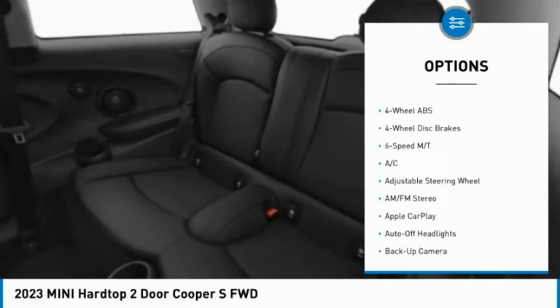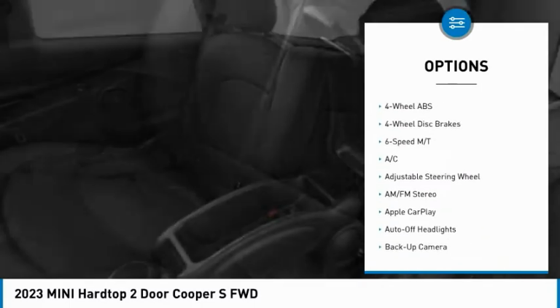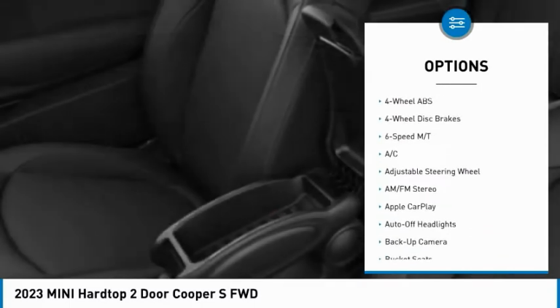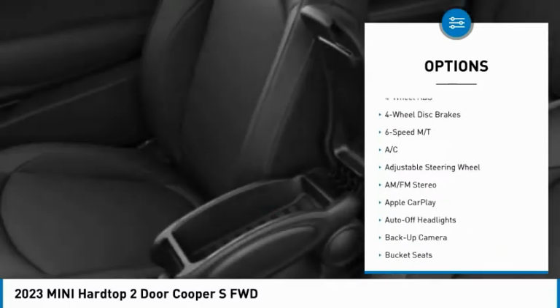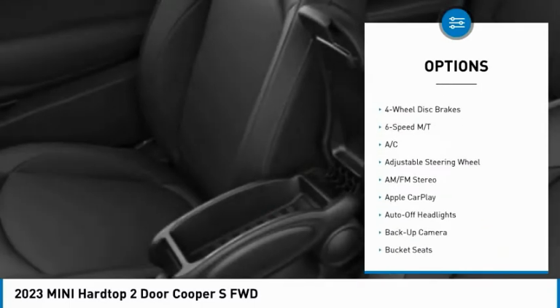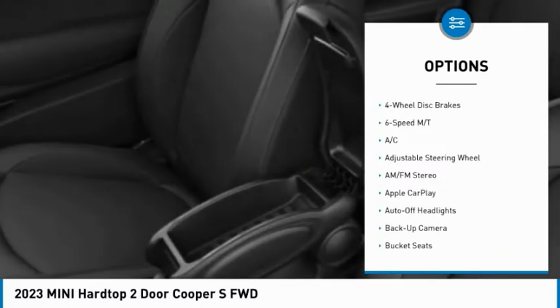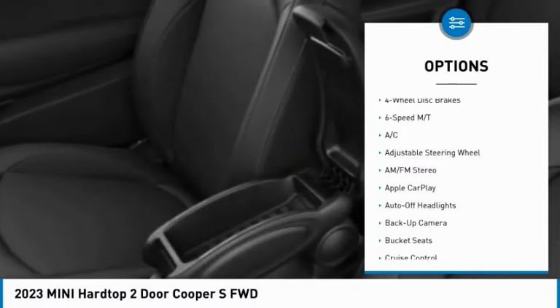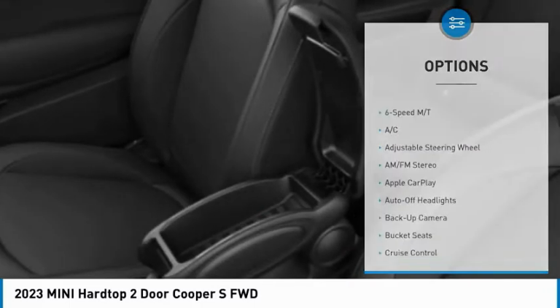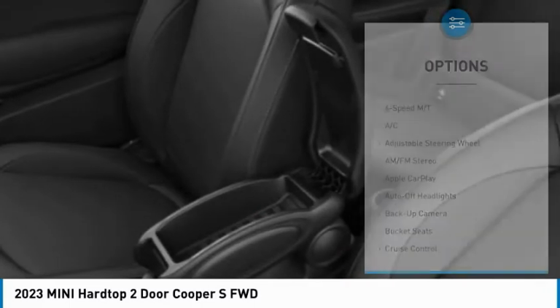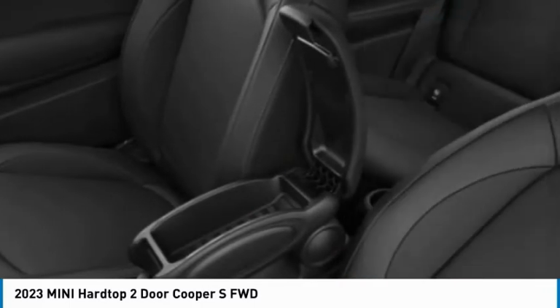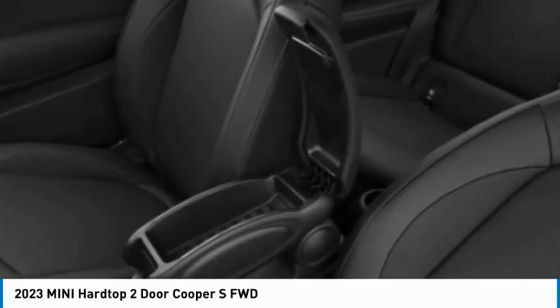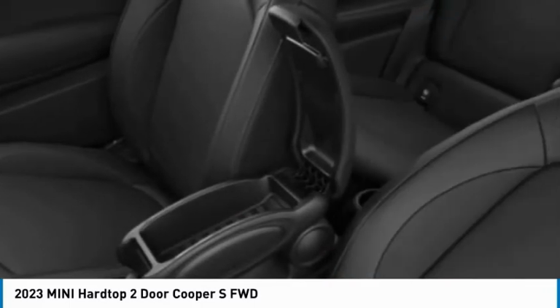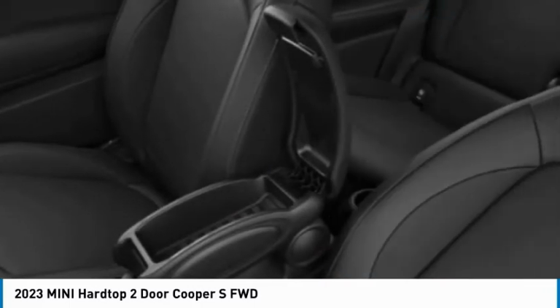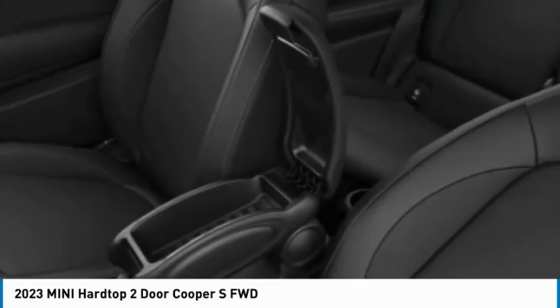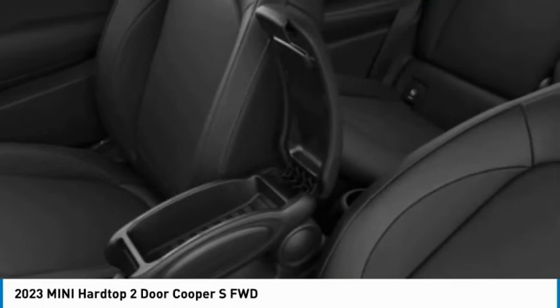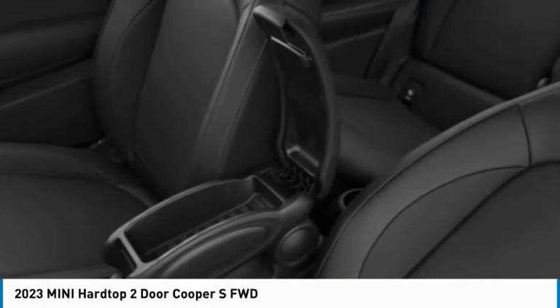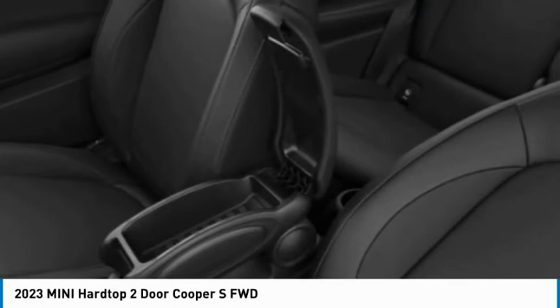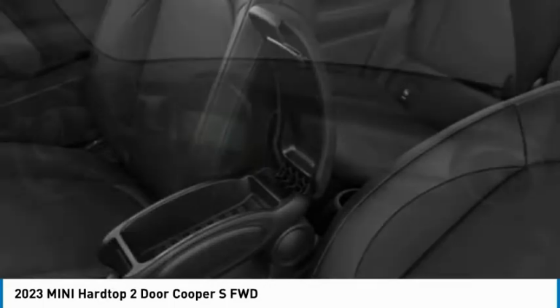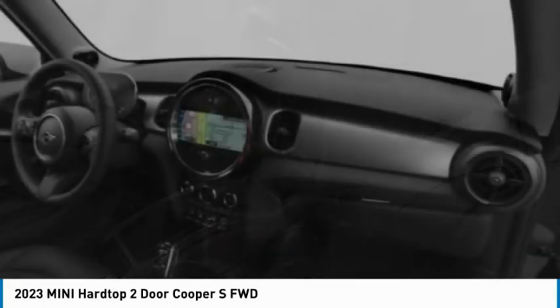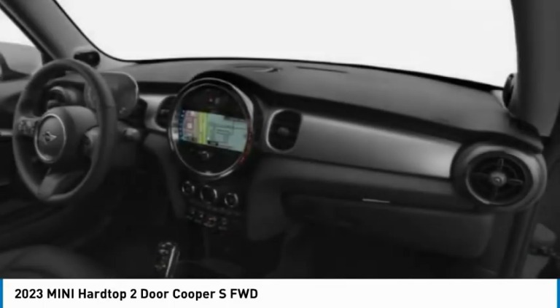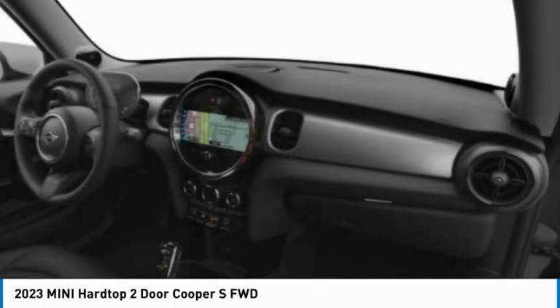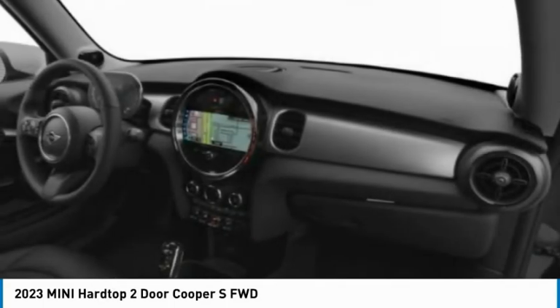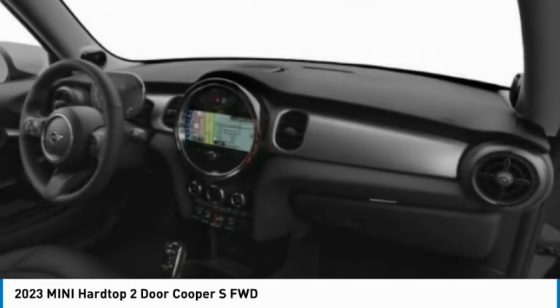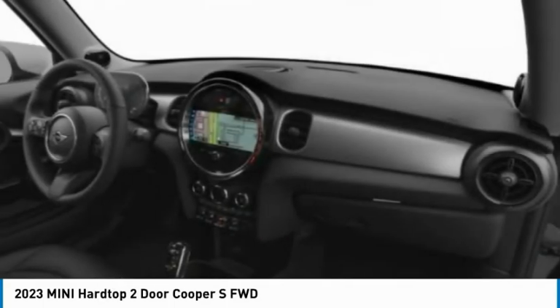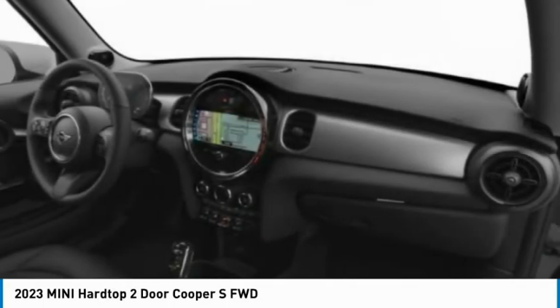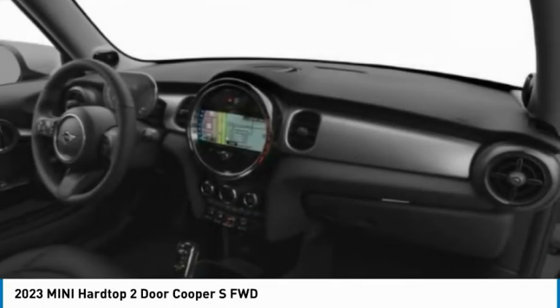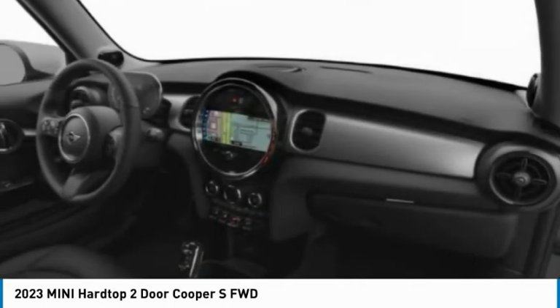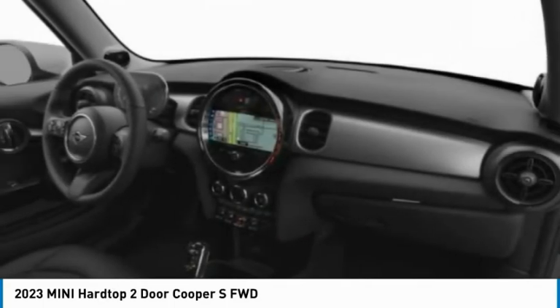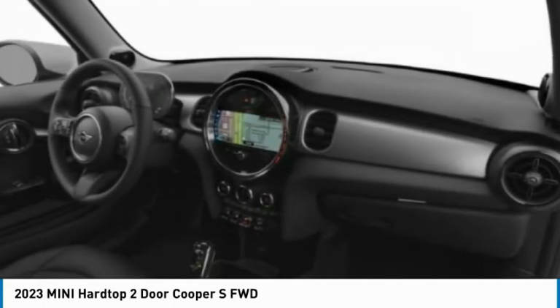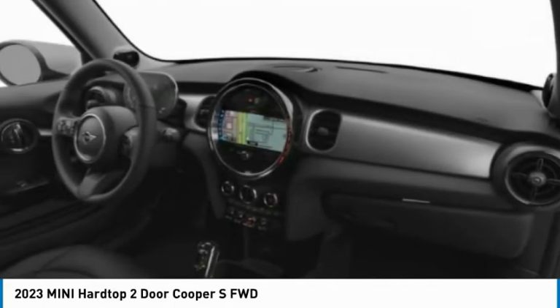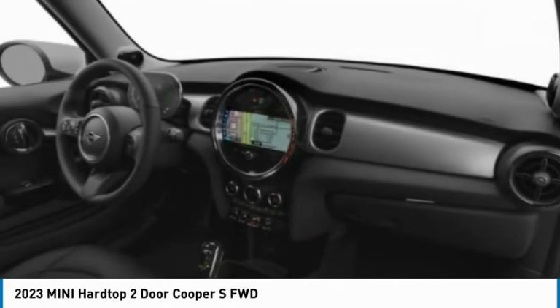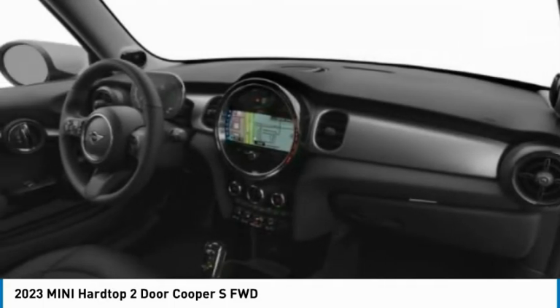Aluminum wheels, wheel locks, rear spoiler, brake assist, daytime running lights.